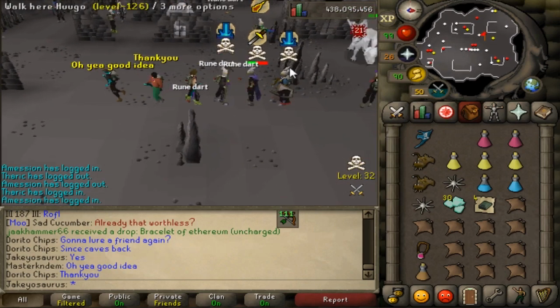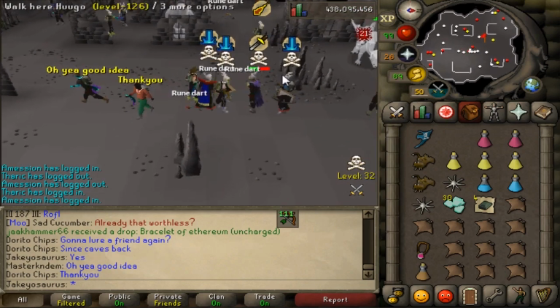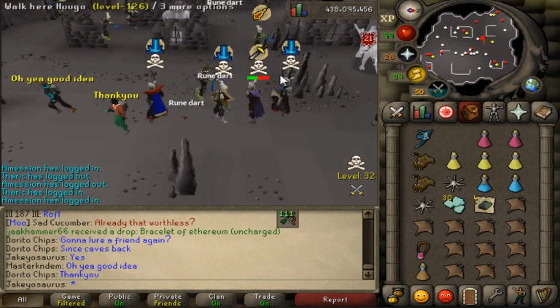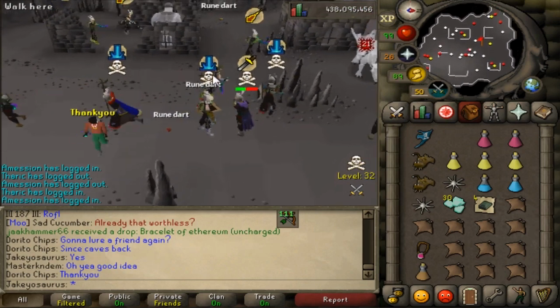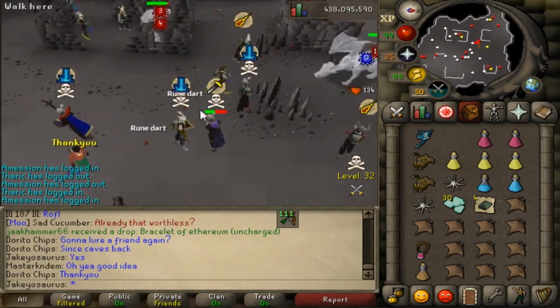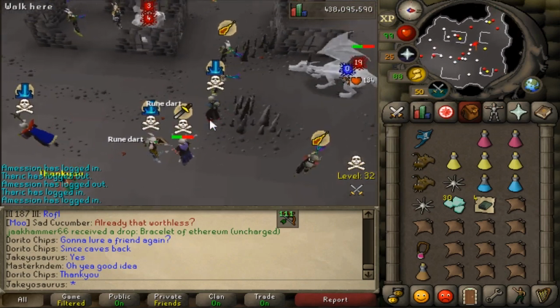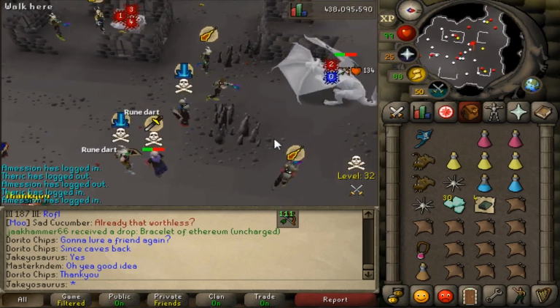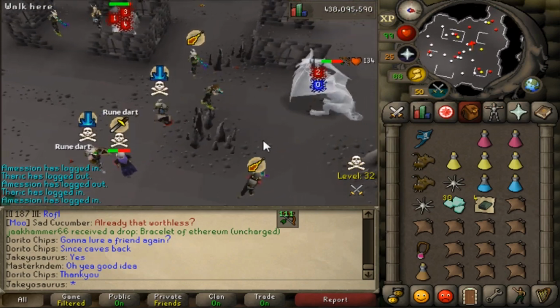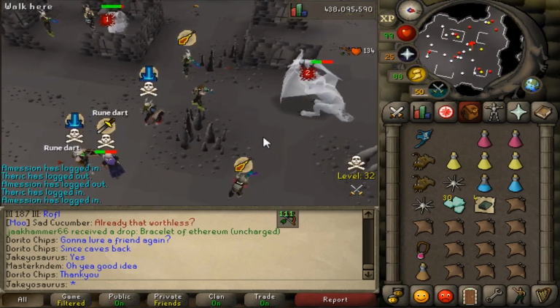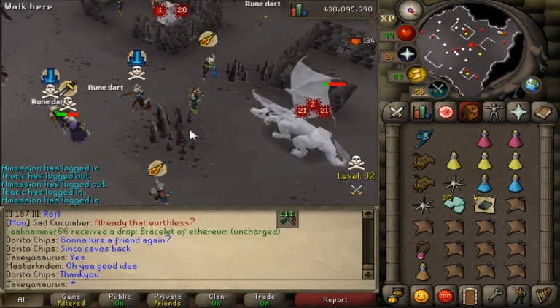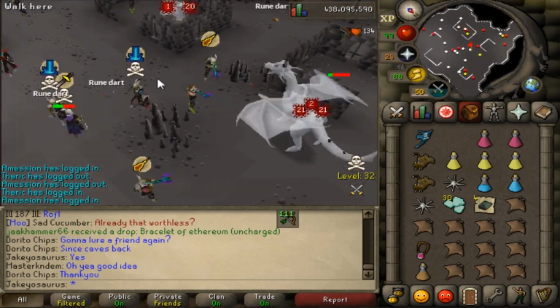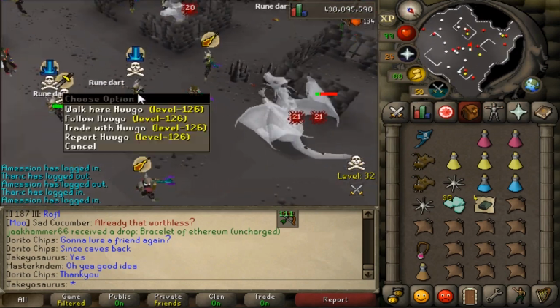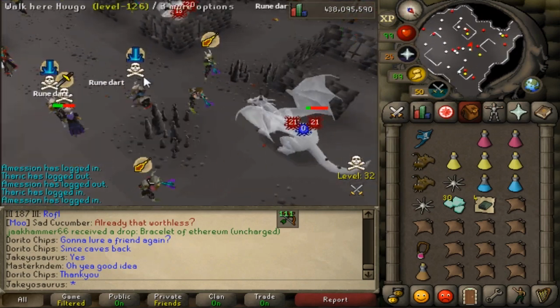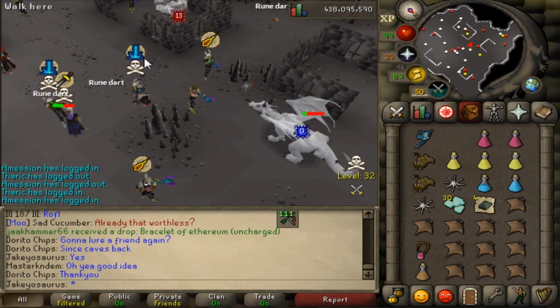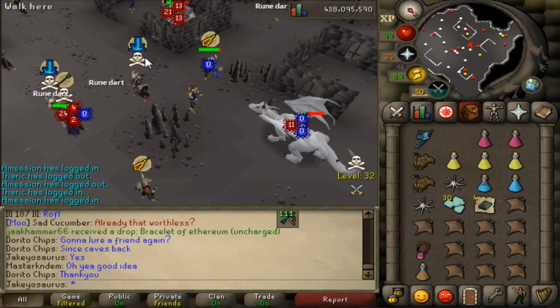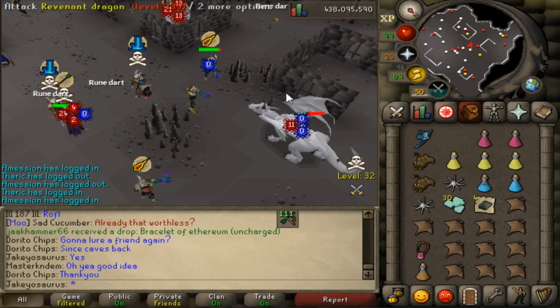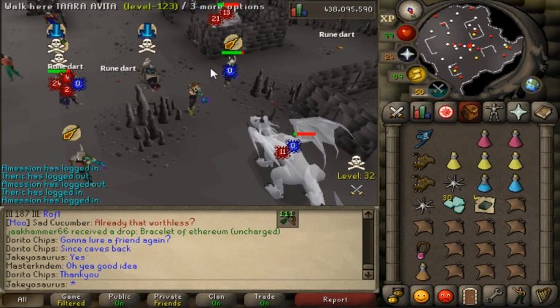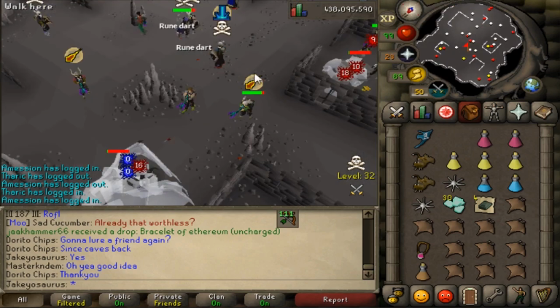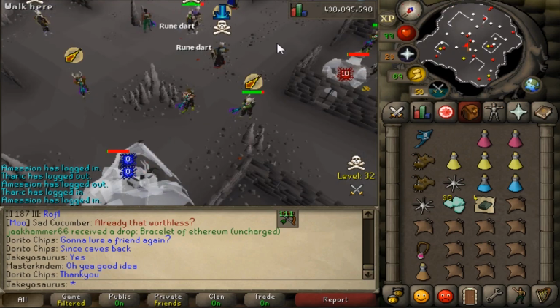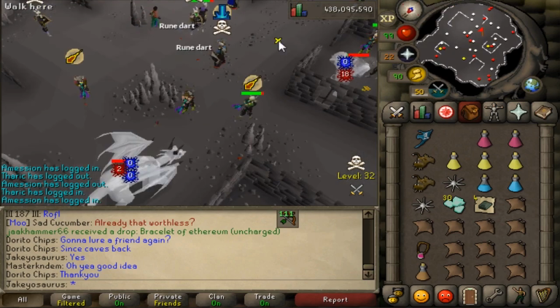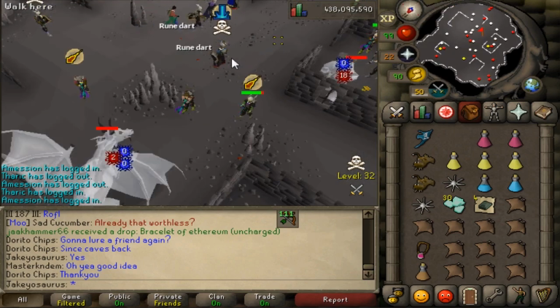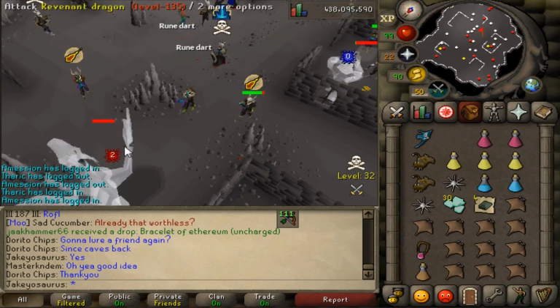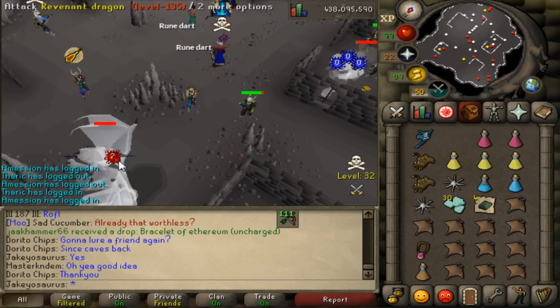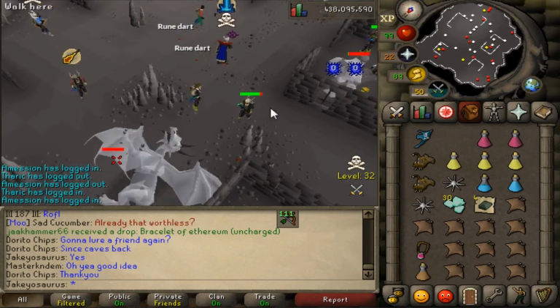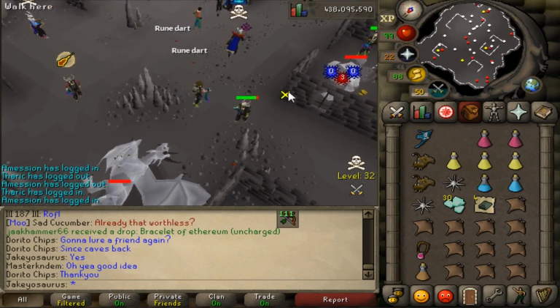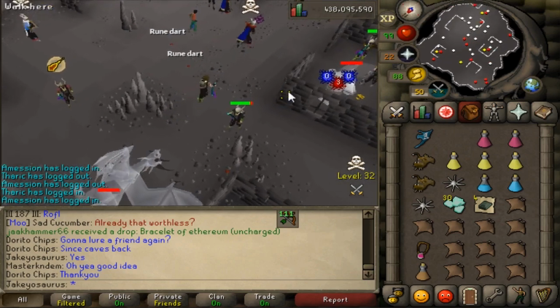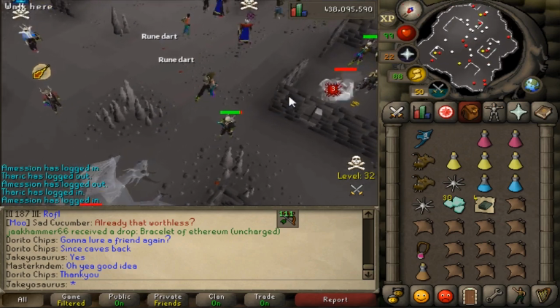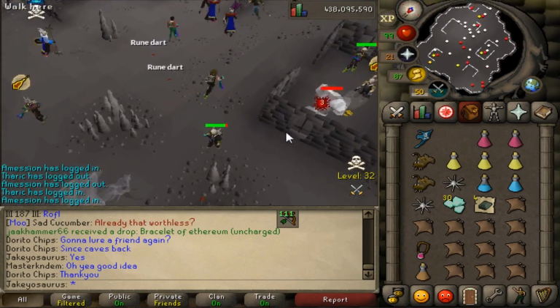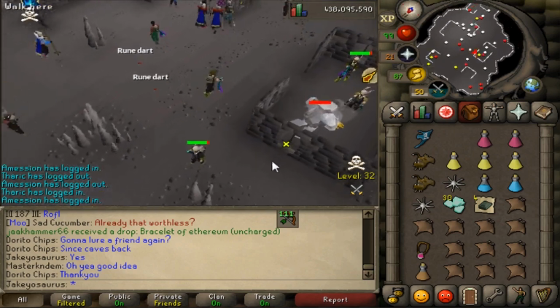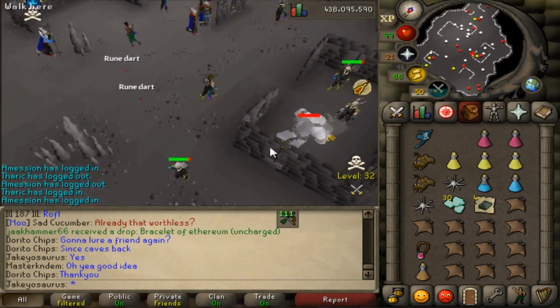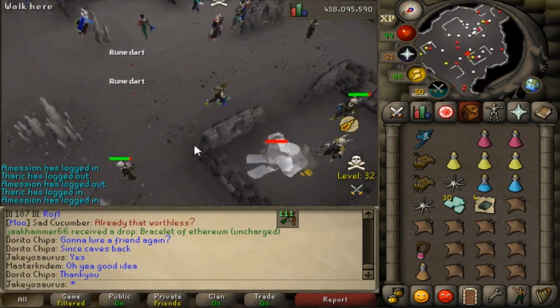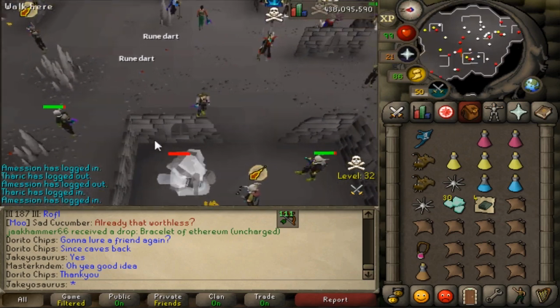Right now it's like PKers versus PKers - they don't really care about us because anyone with any value is just gonna run away. I don't think they're actually gonna attack us.